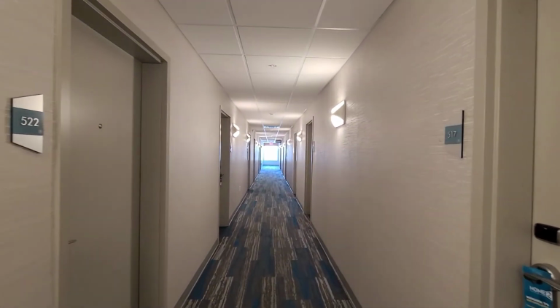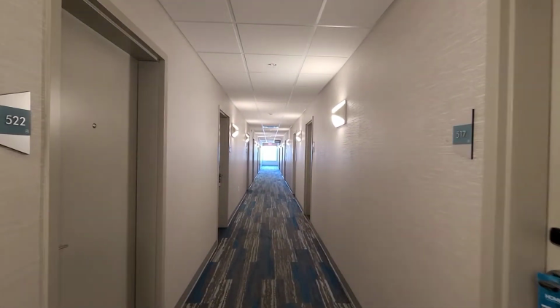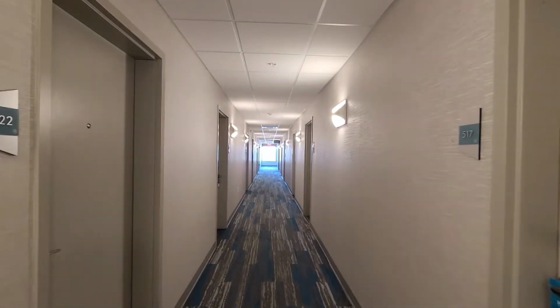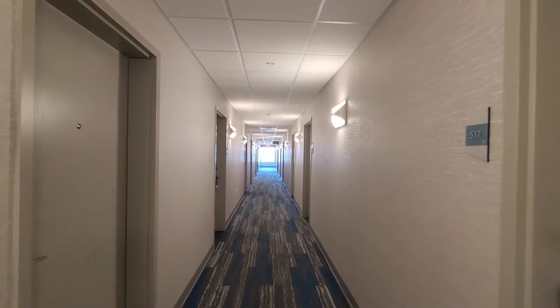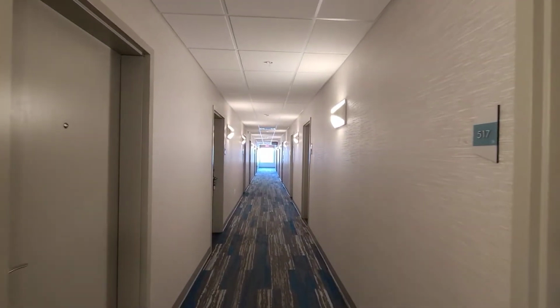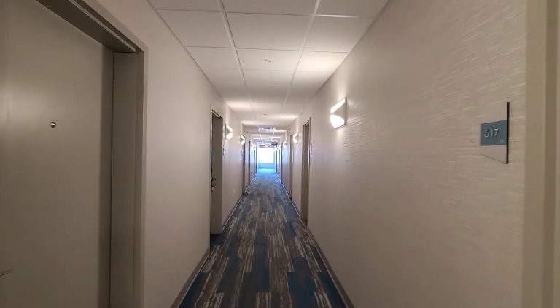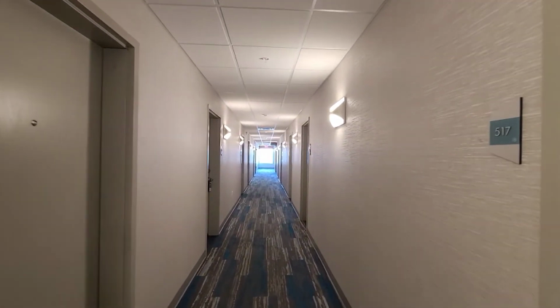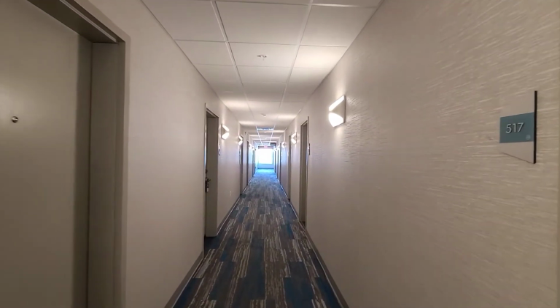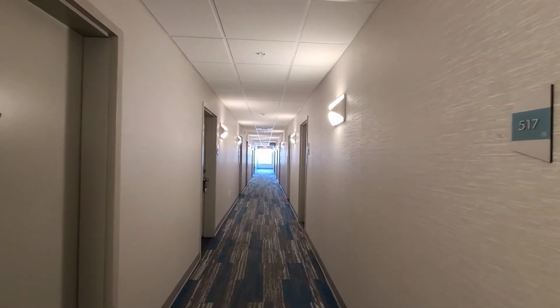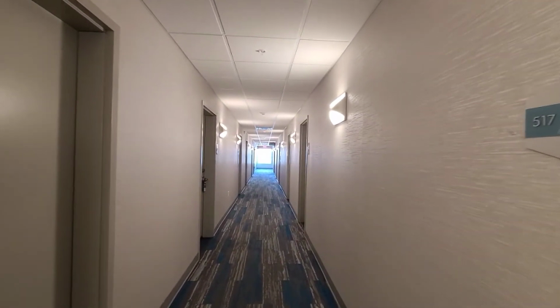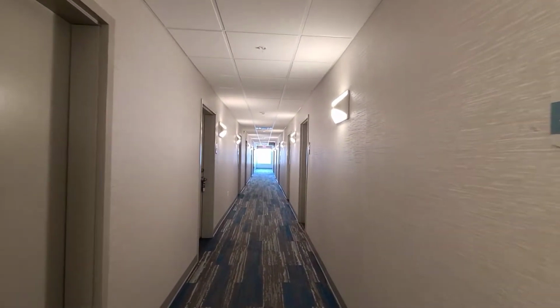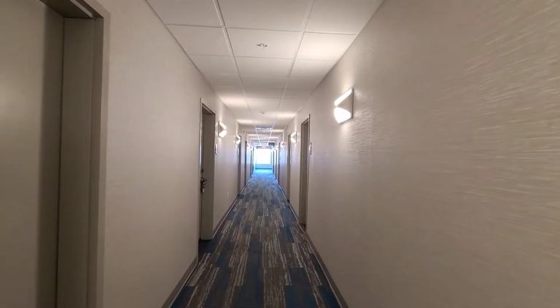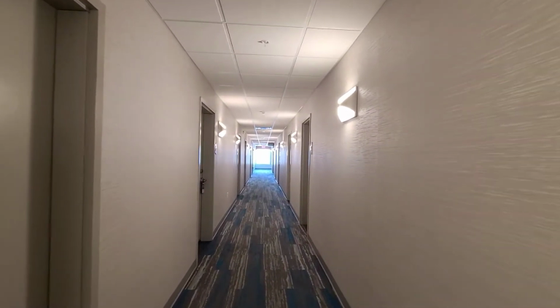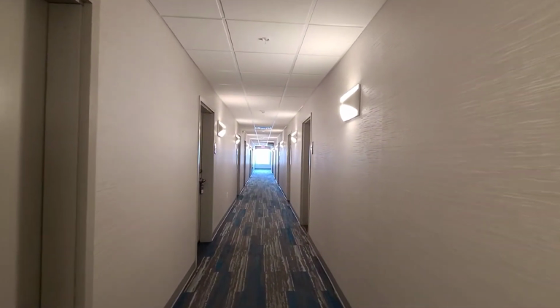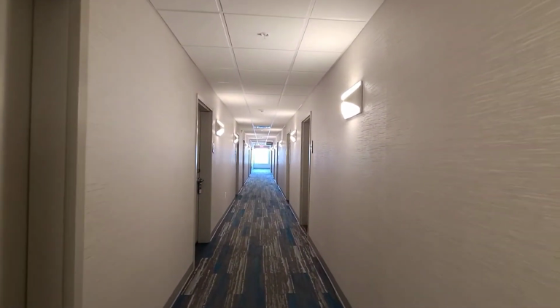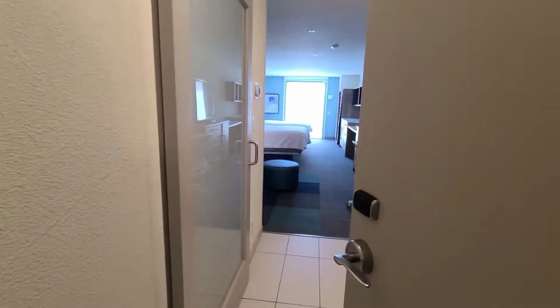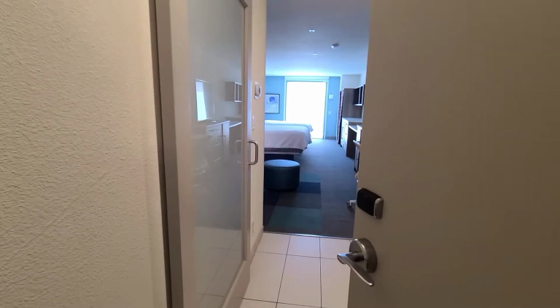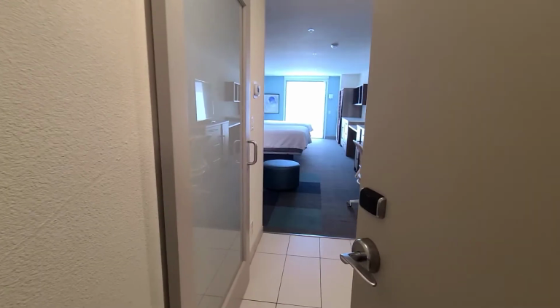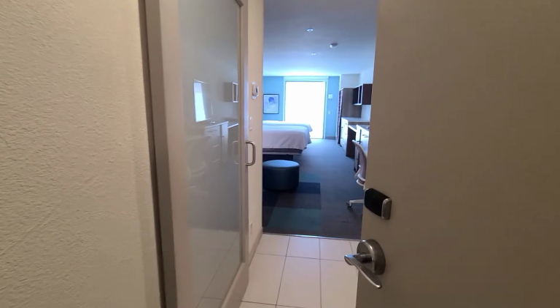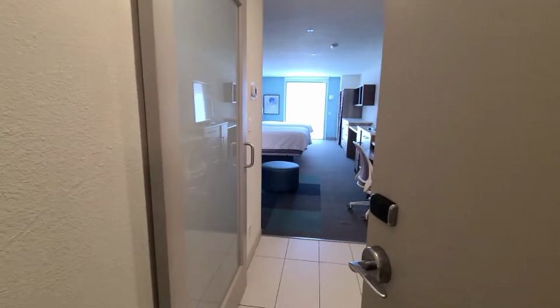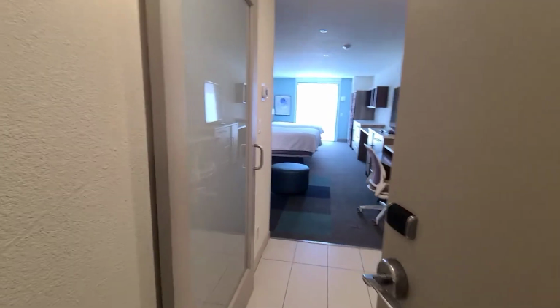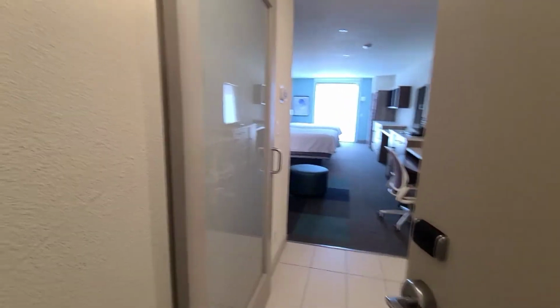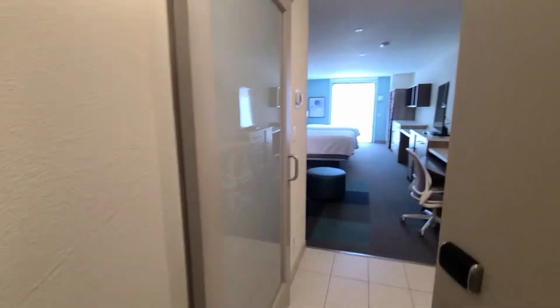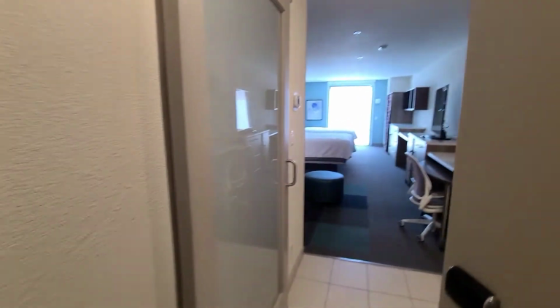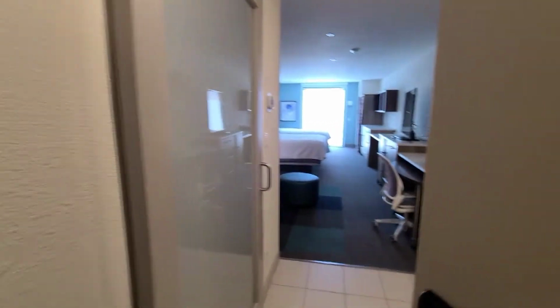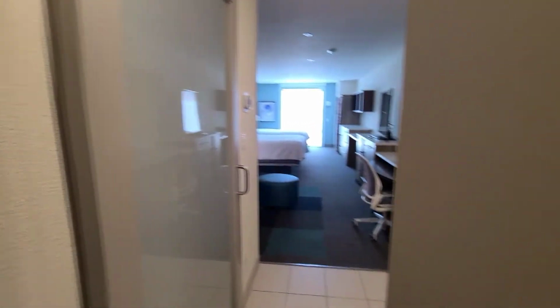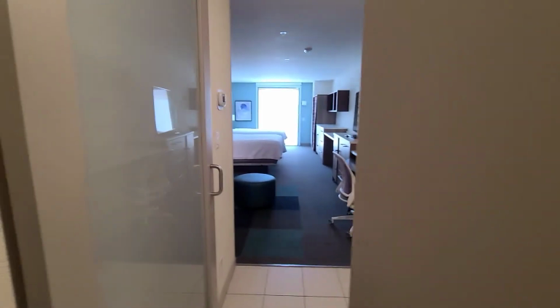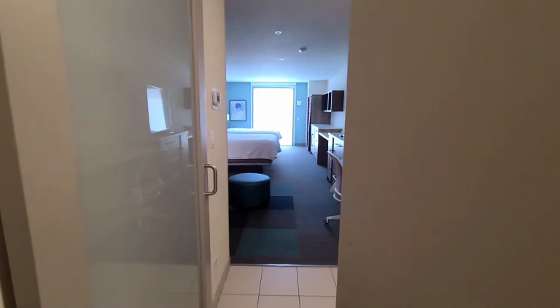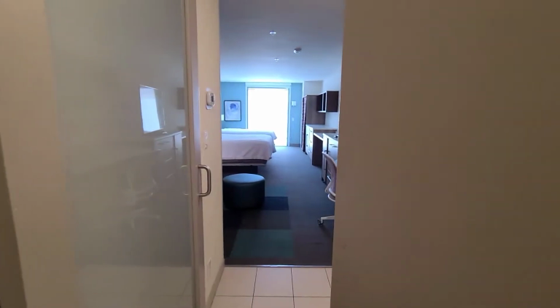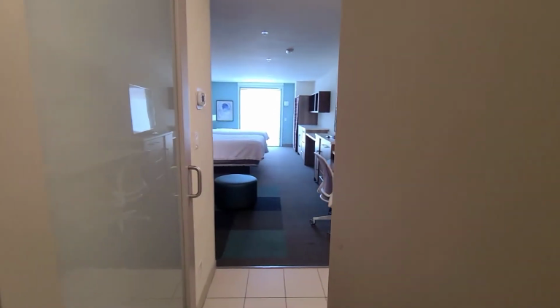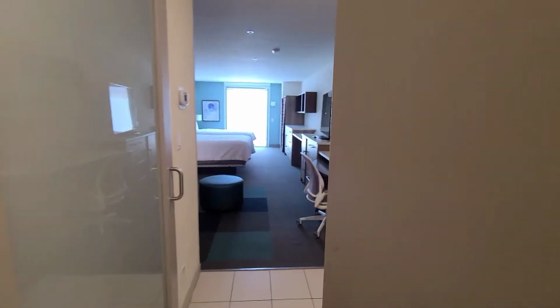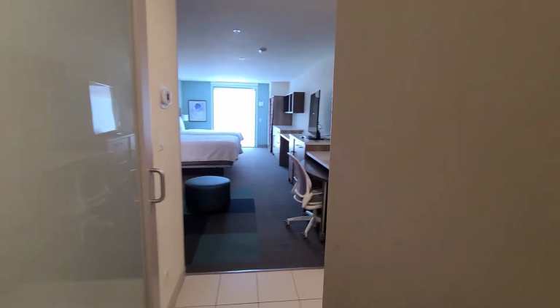We are going to our room right now. Here is our room.